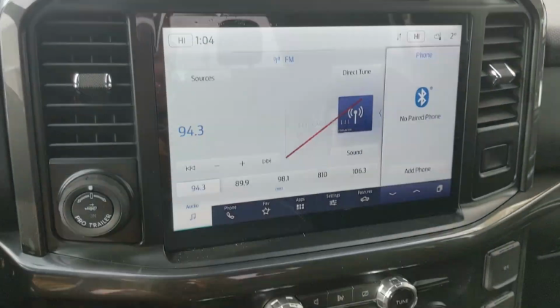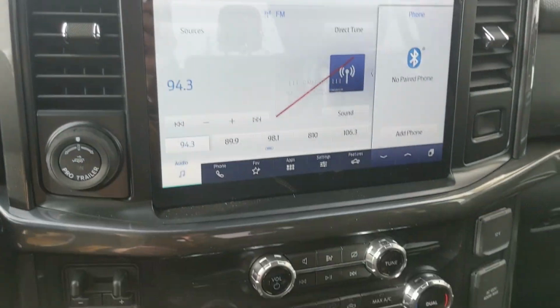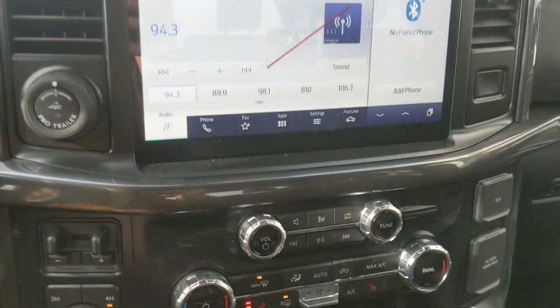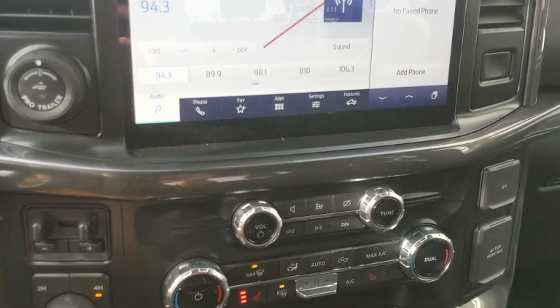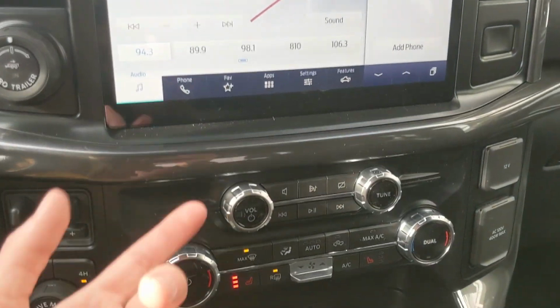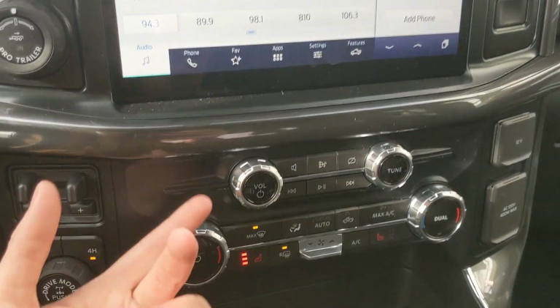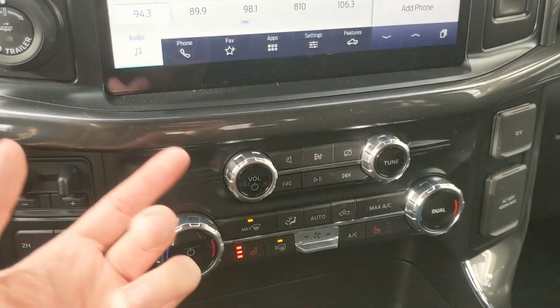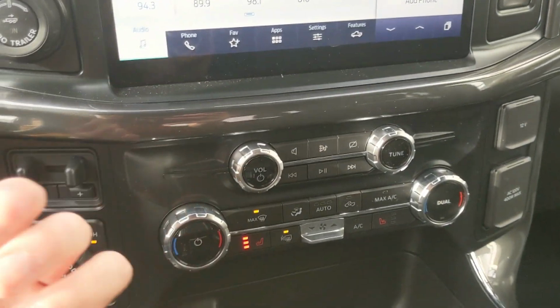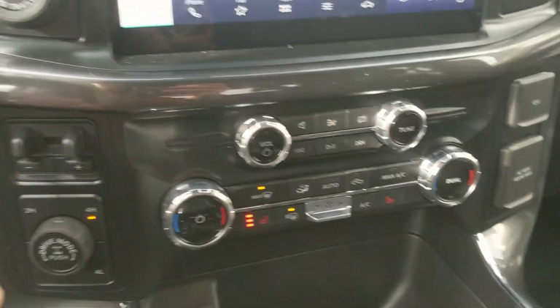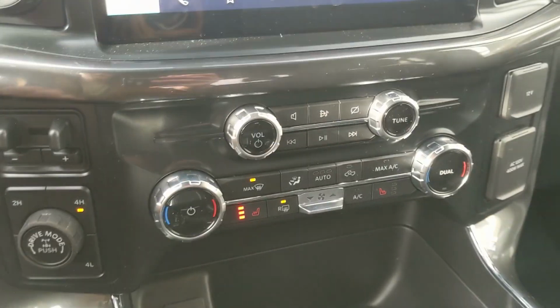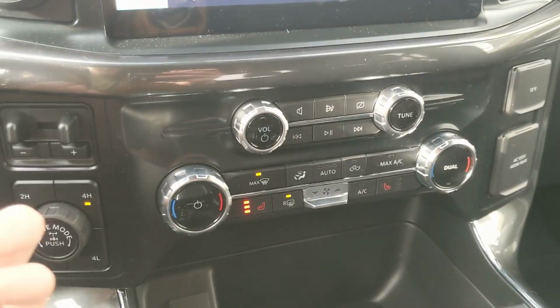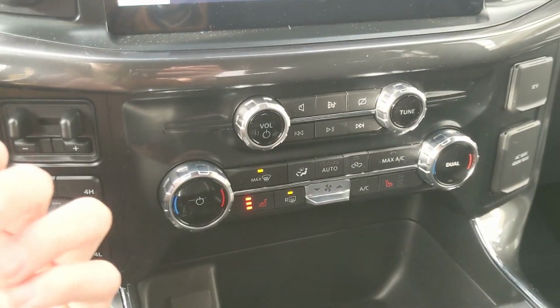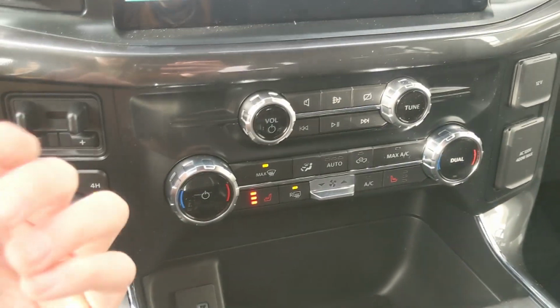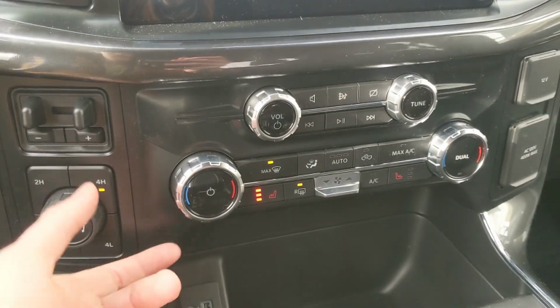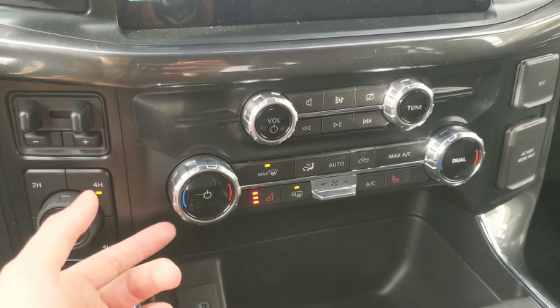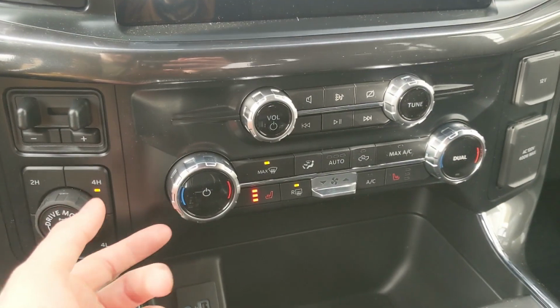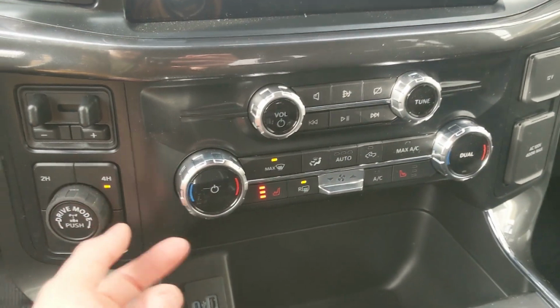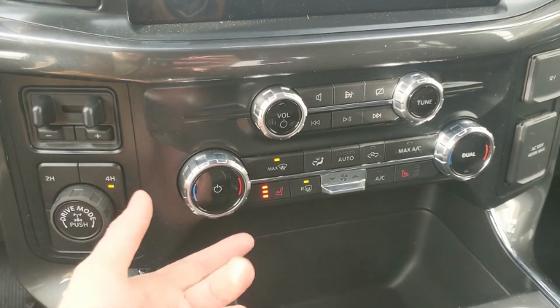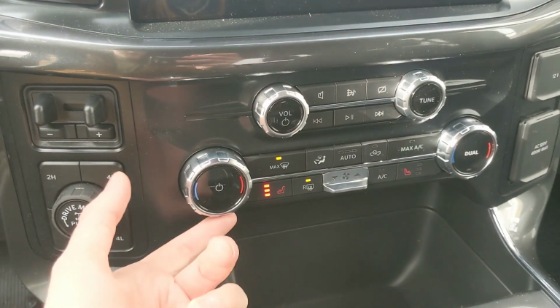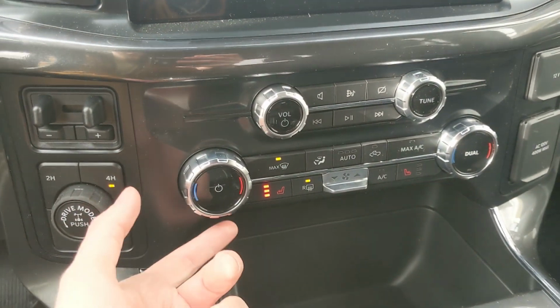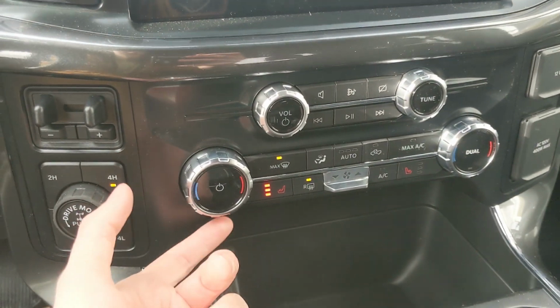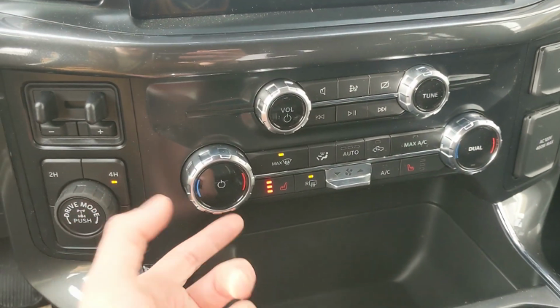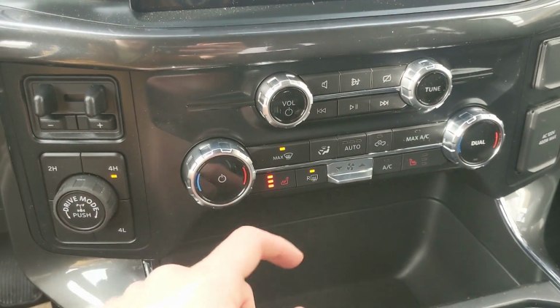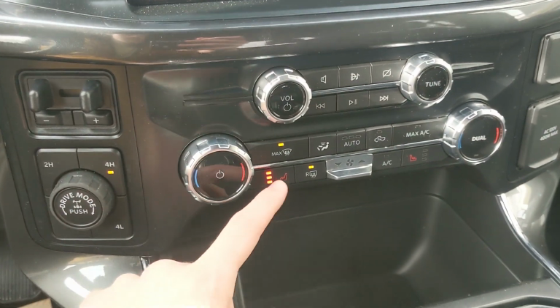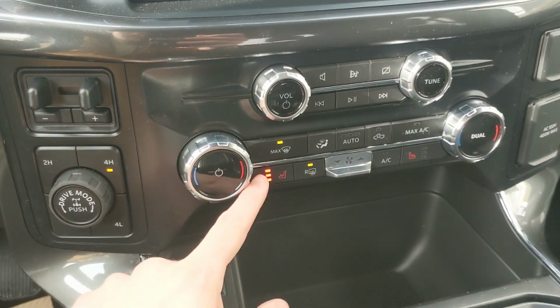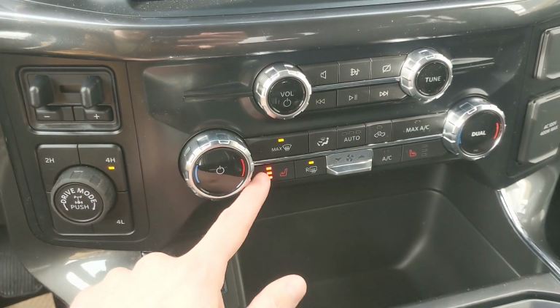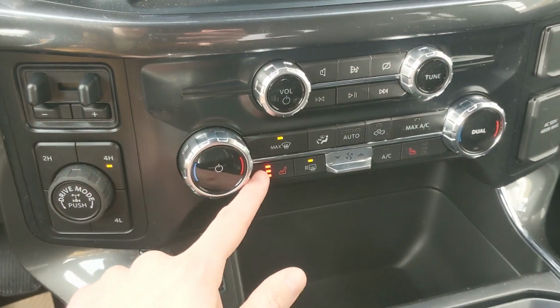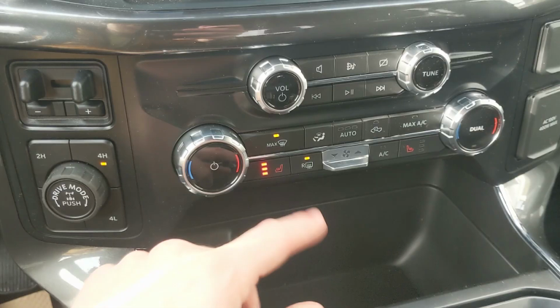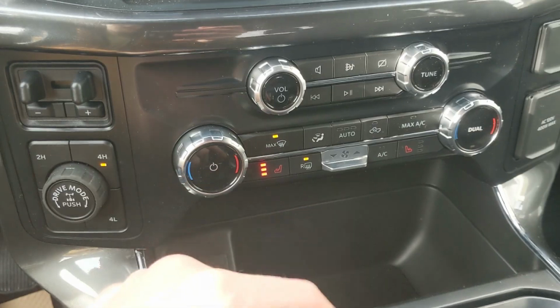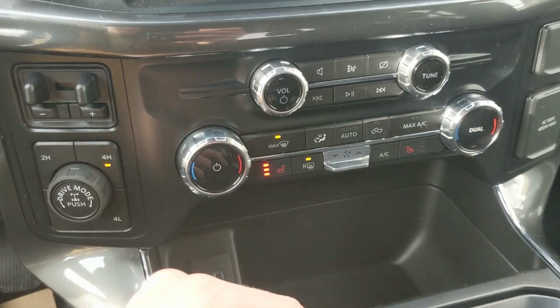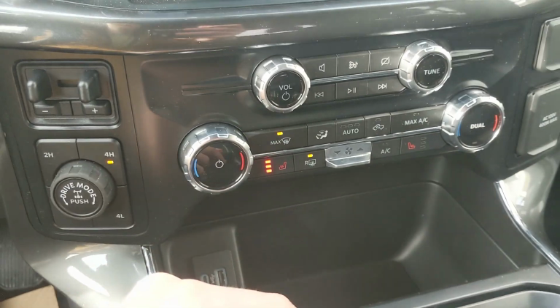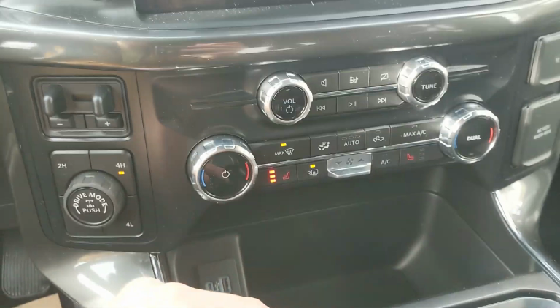Moving down you have your media controls and your climate controls with dual zone front climate and heated front seats.